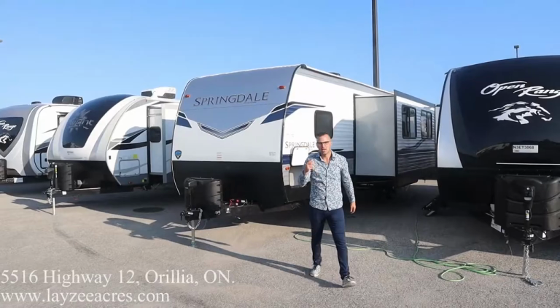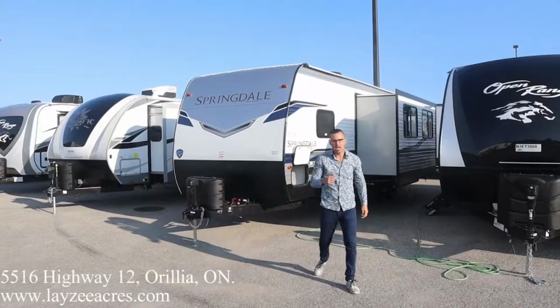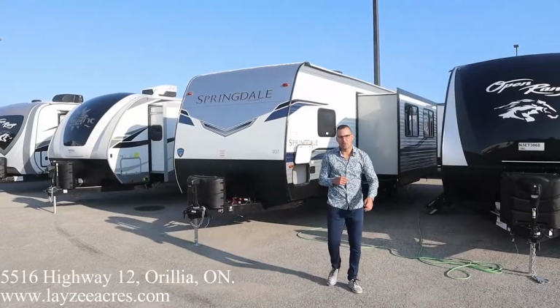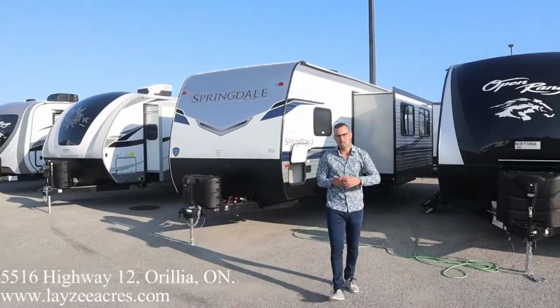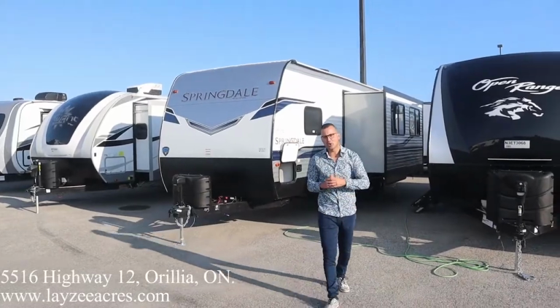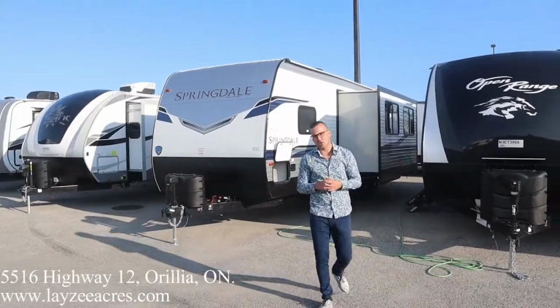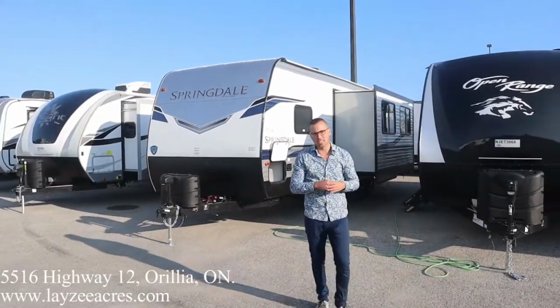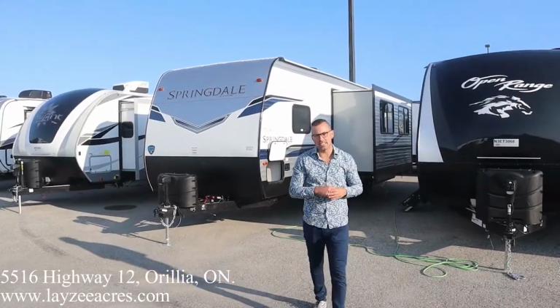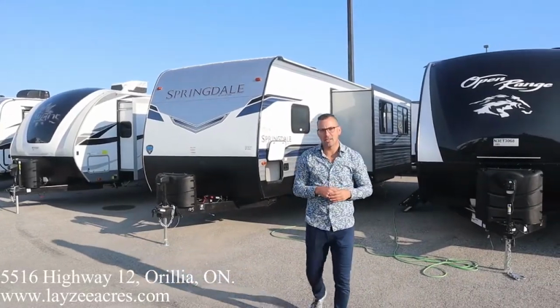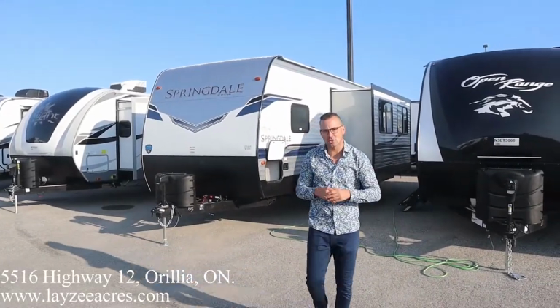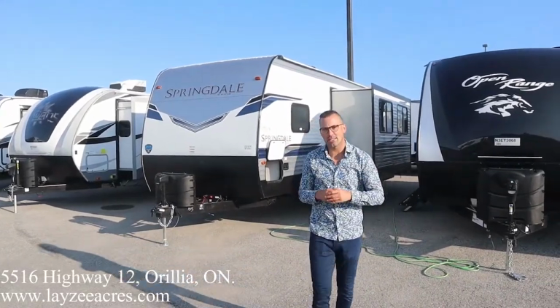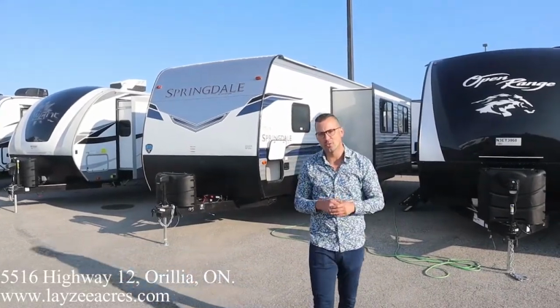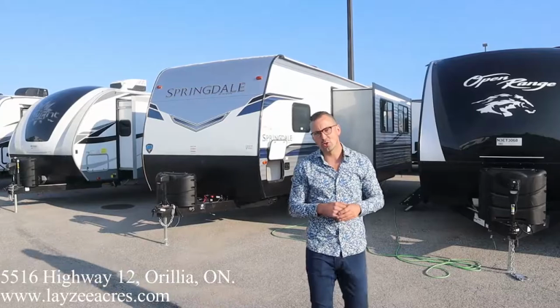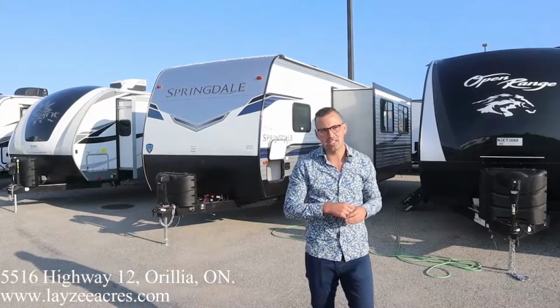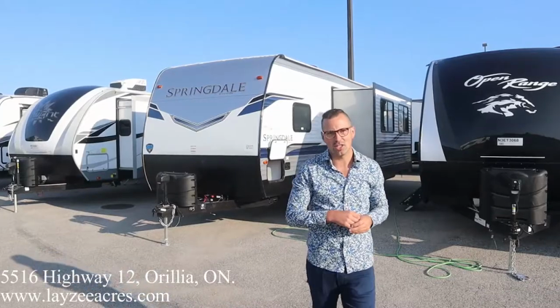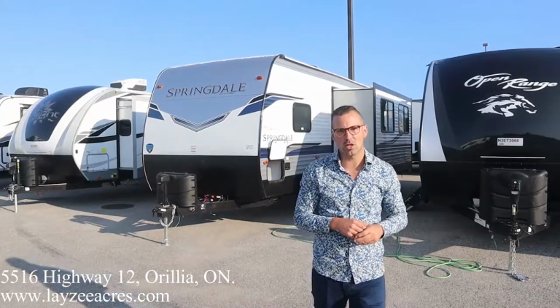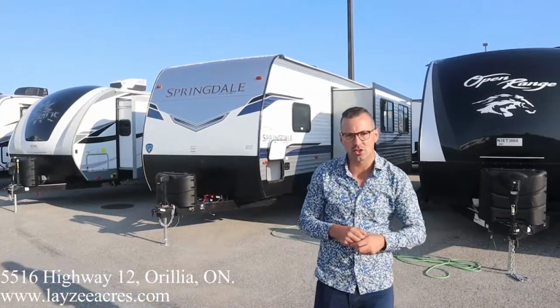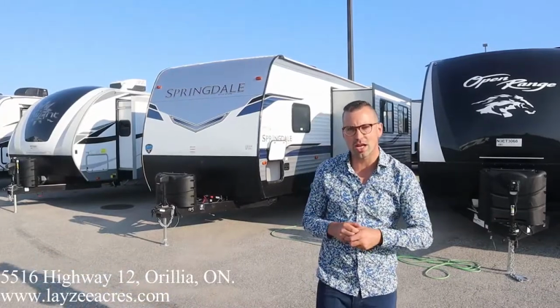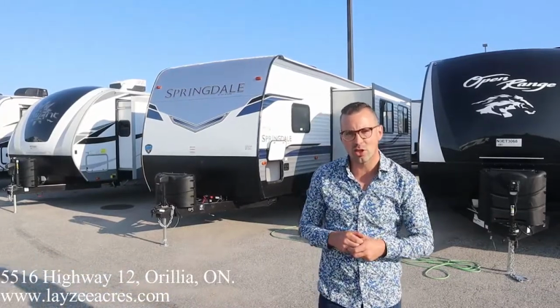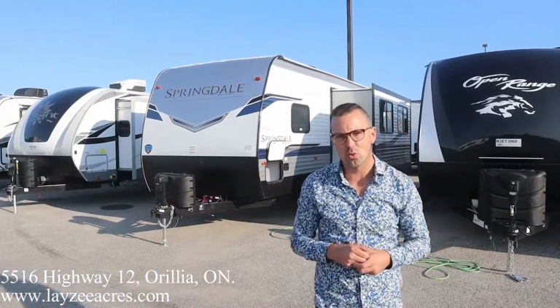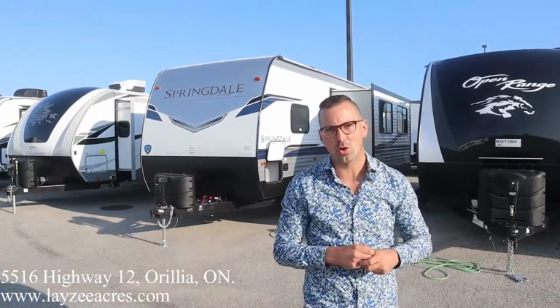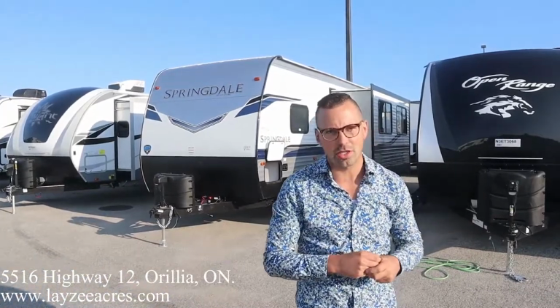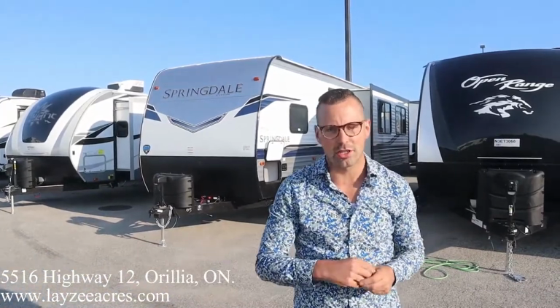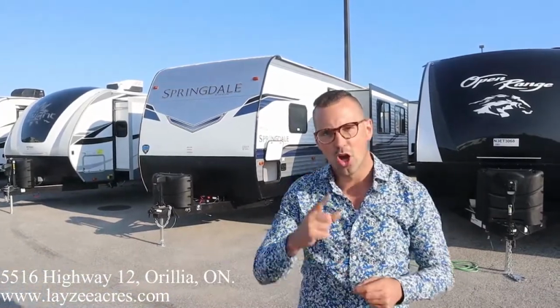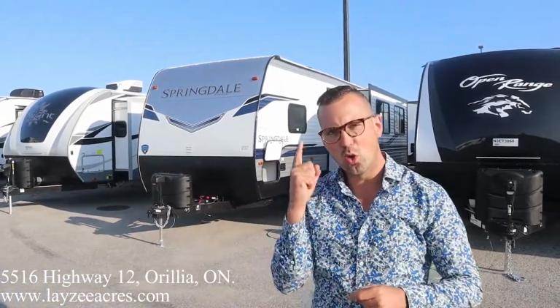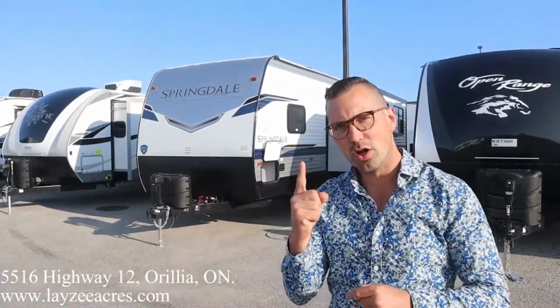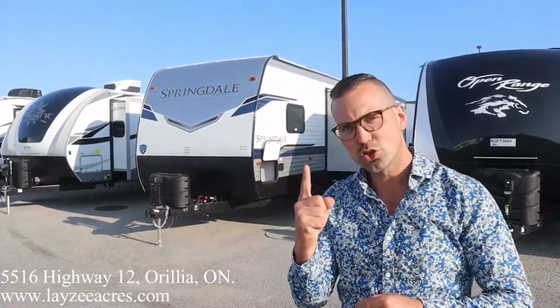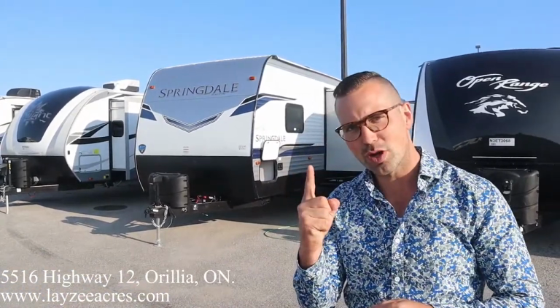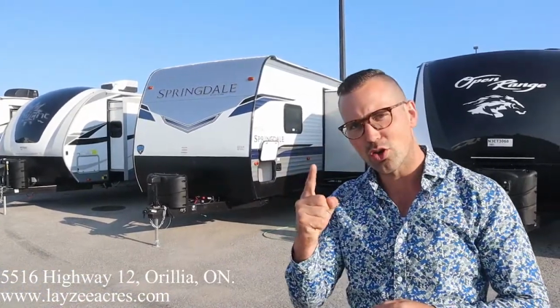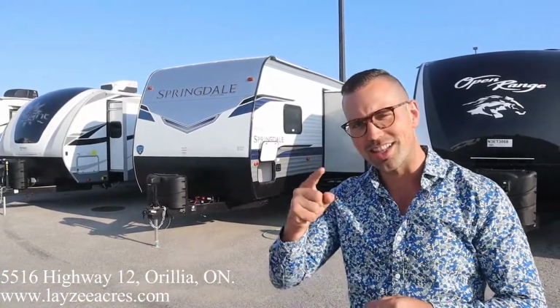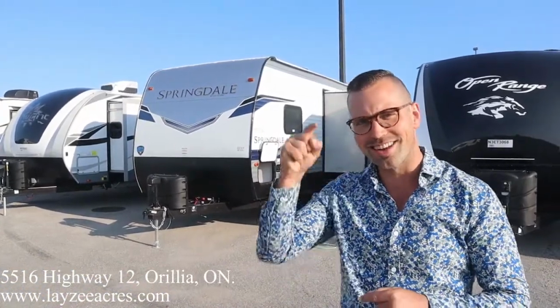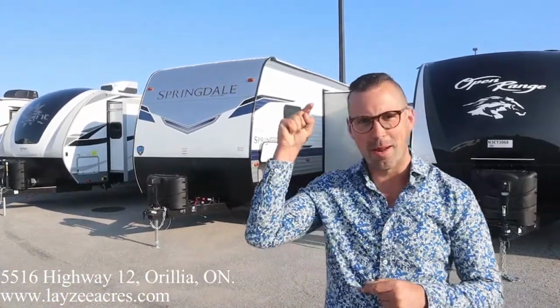Hey folks, I'm Josh from Lazy Acres. Thank you for tuning in. We are saving the world here, one trailer at a time.